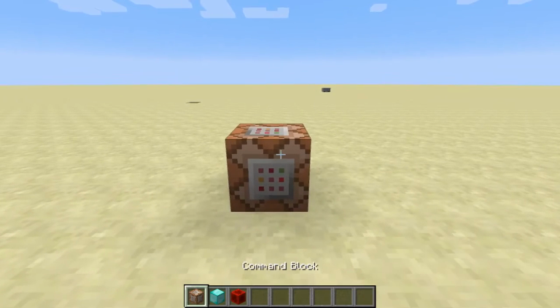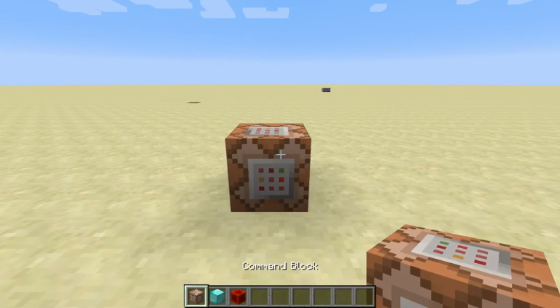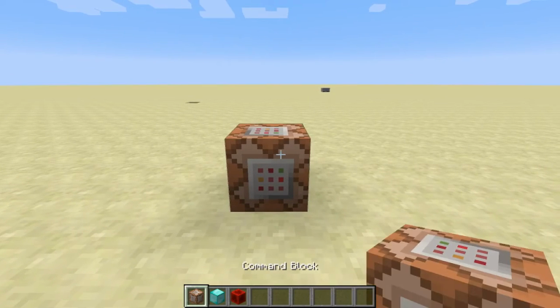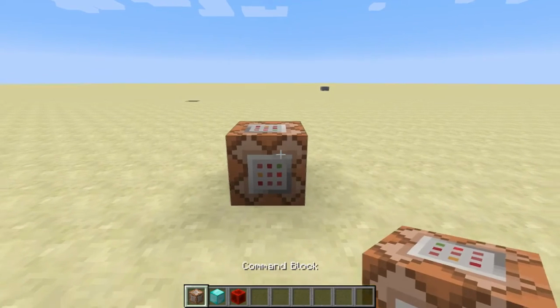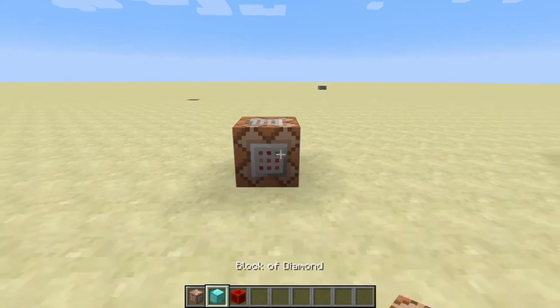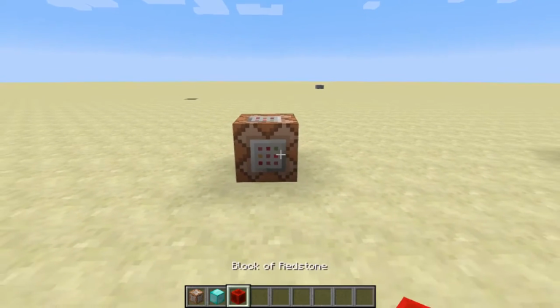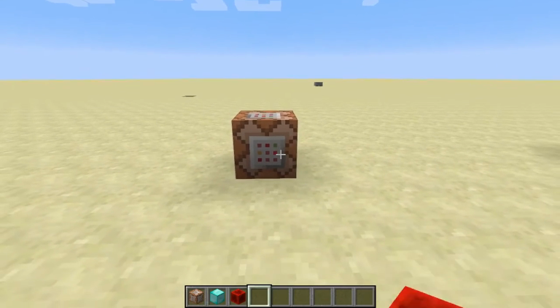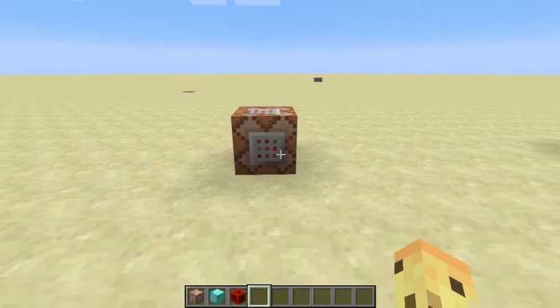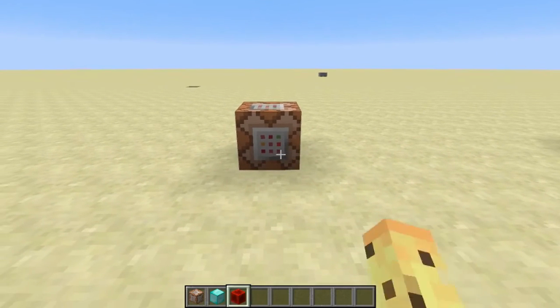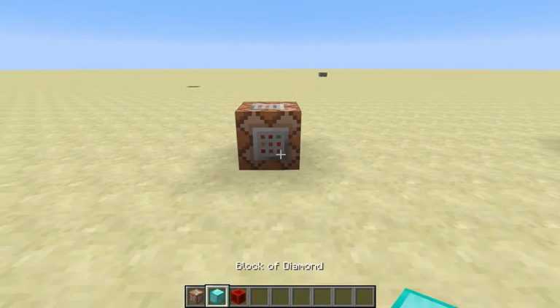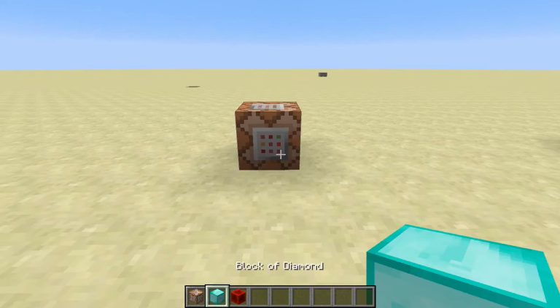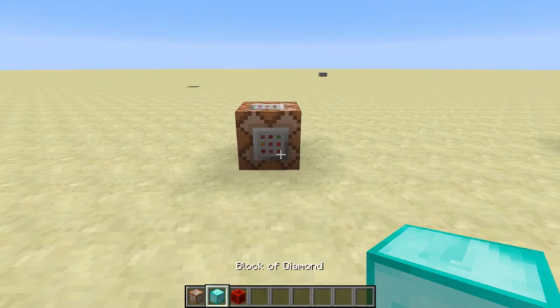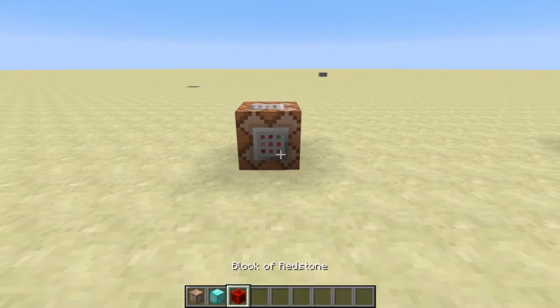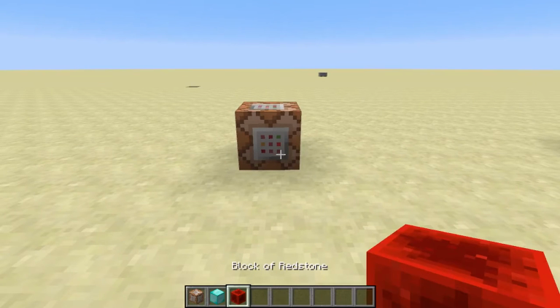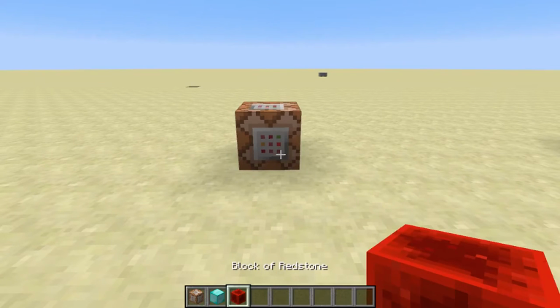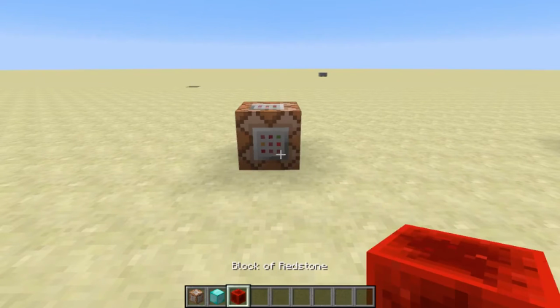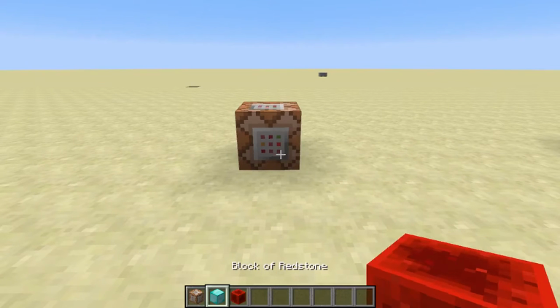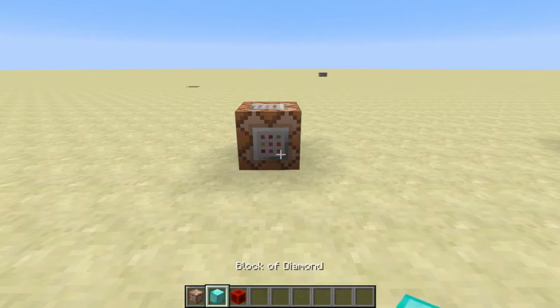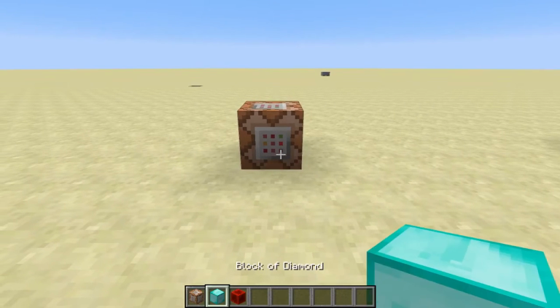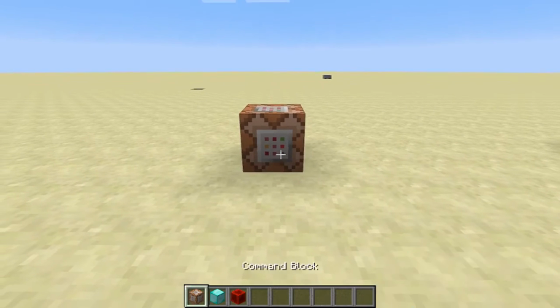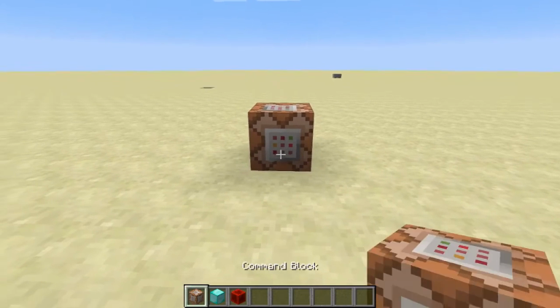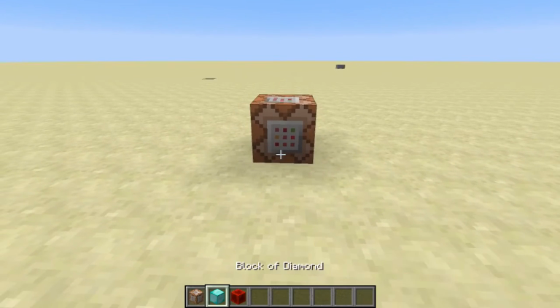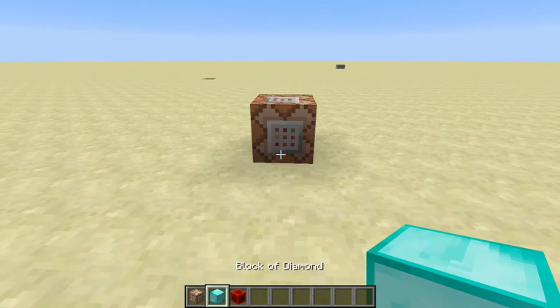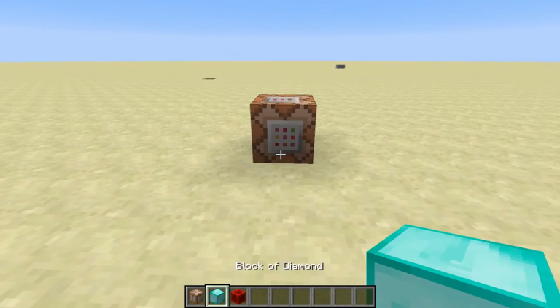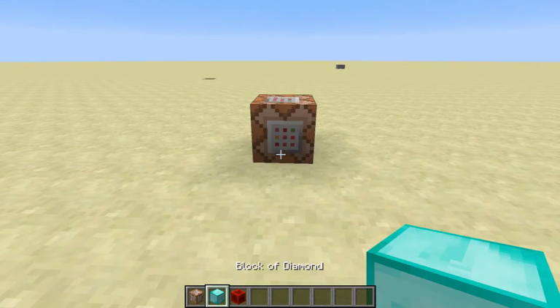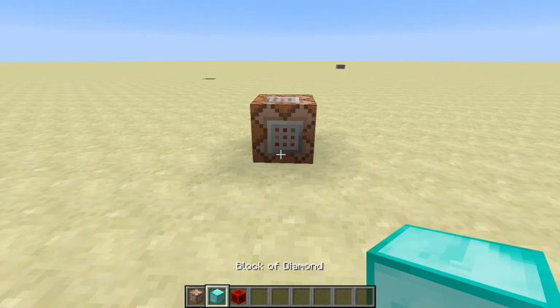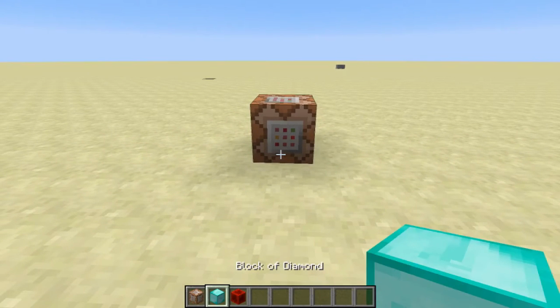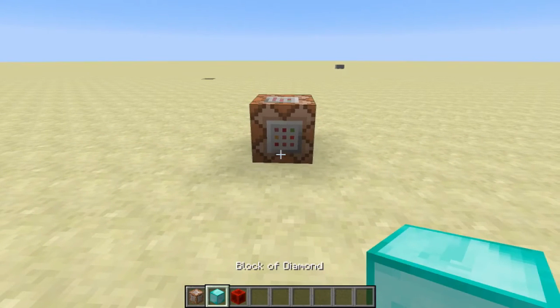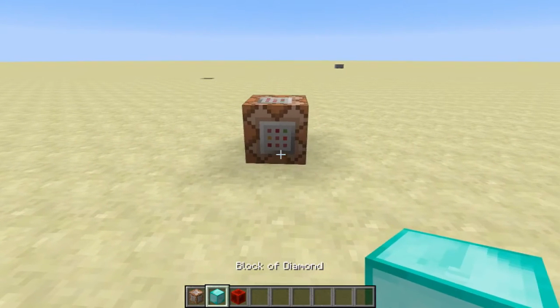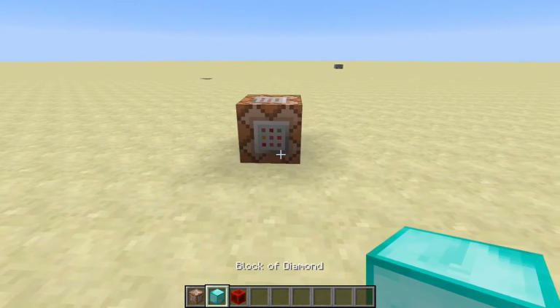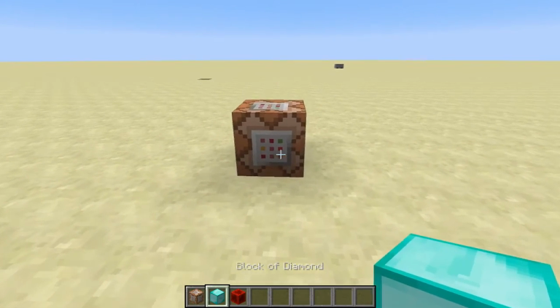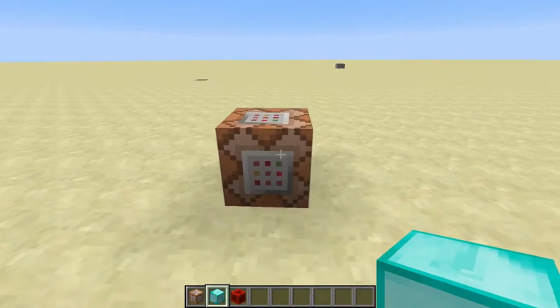Basically you're just going to need two command blocks, a block of diamond and a block of redstone — or your chosen block, whatever one you want to duplicate.